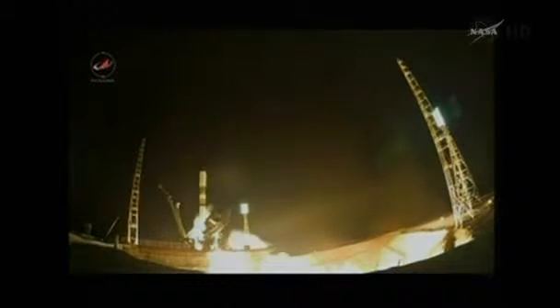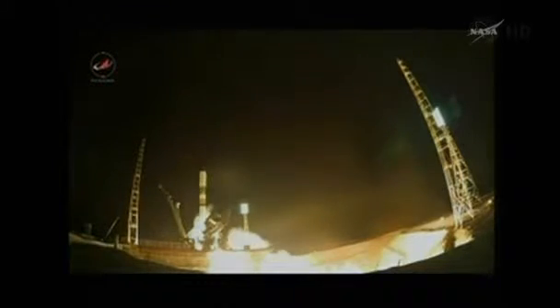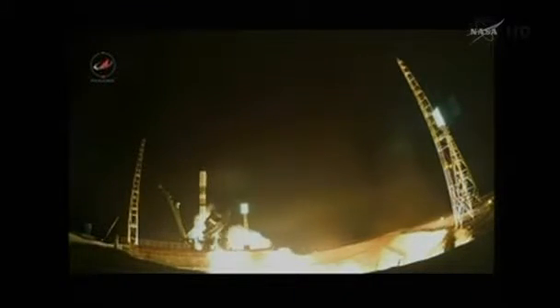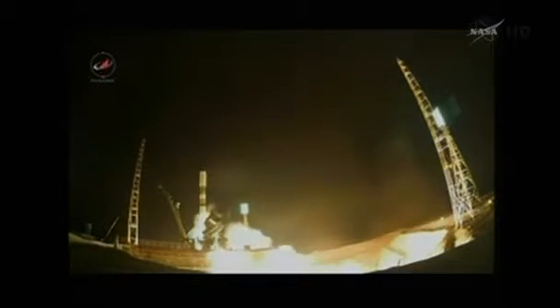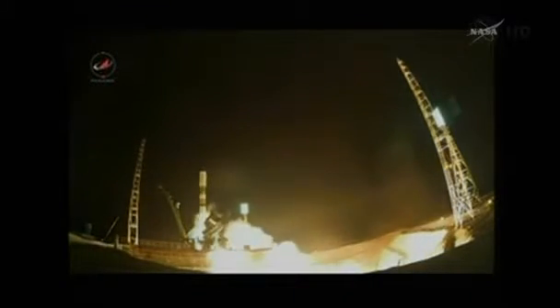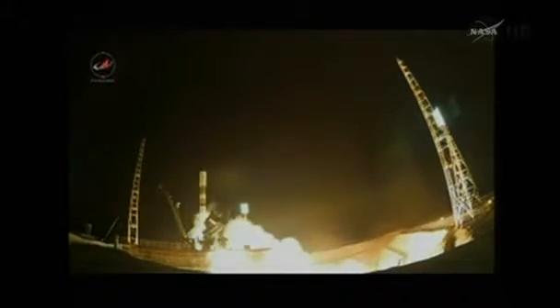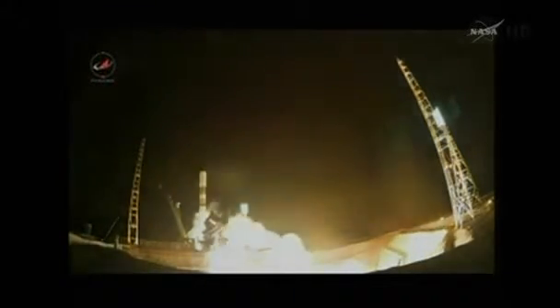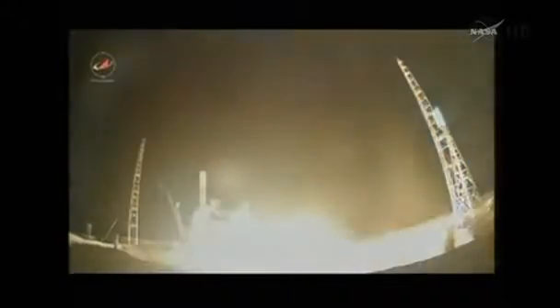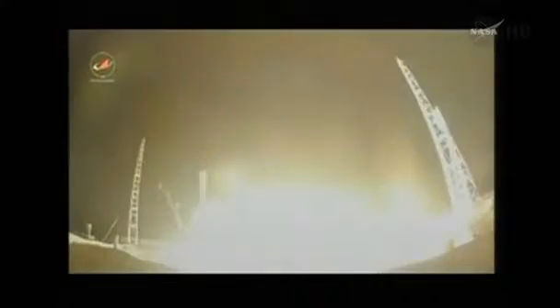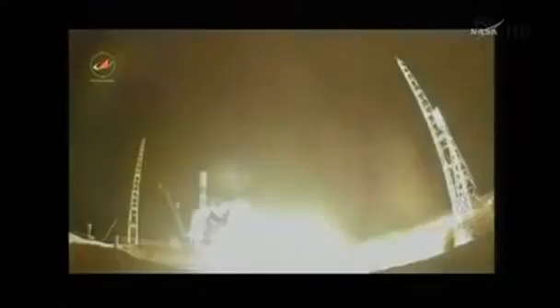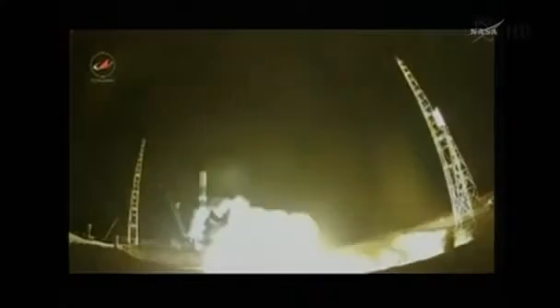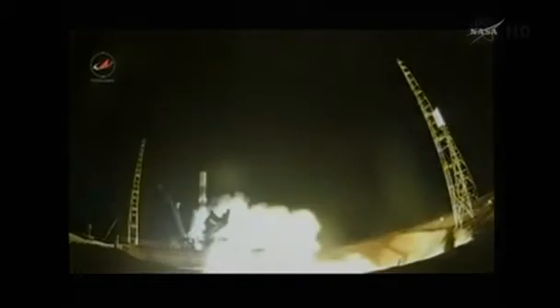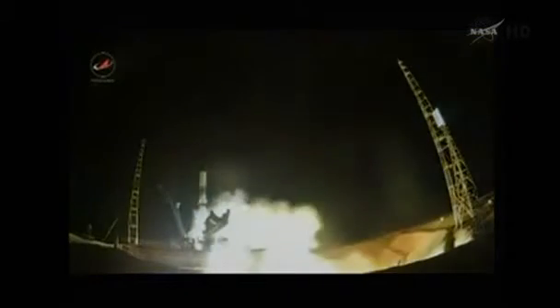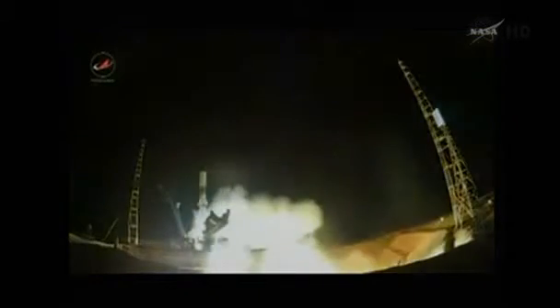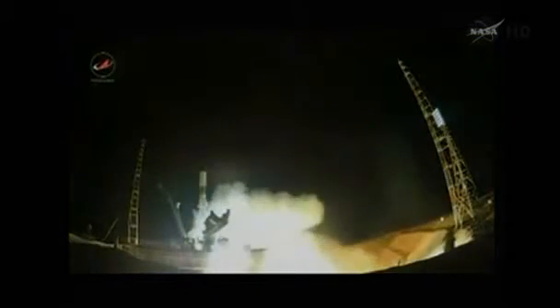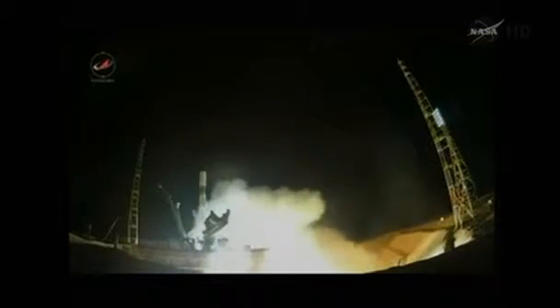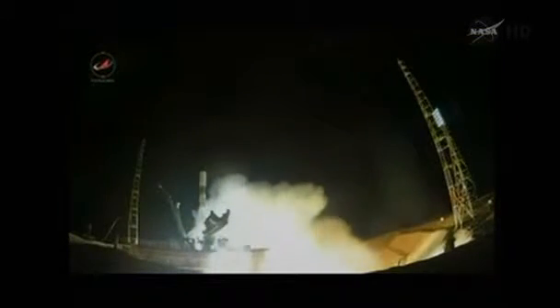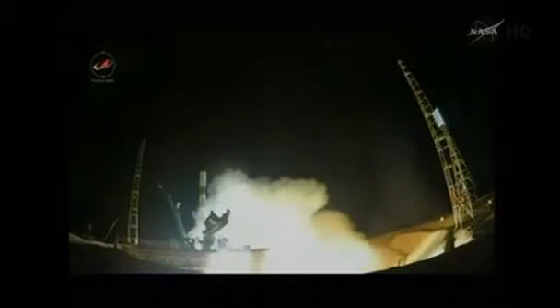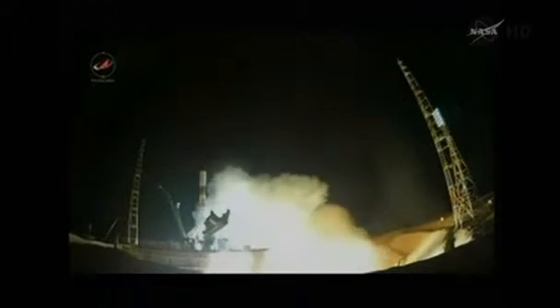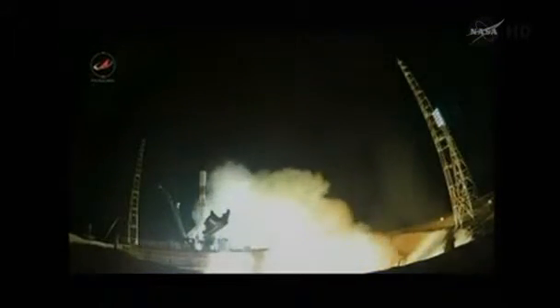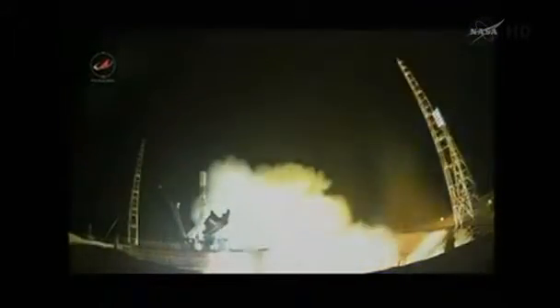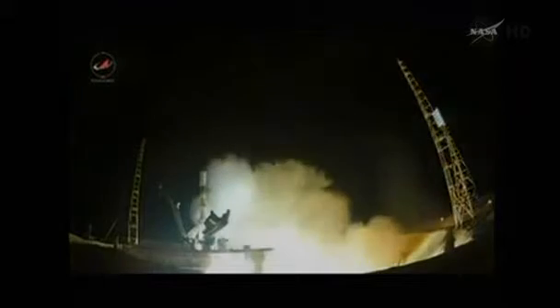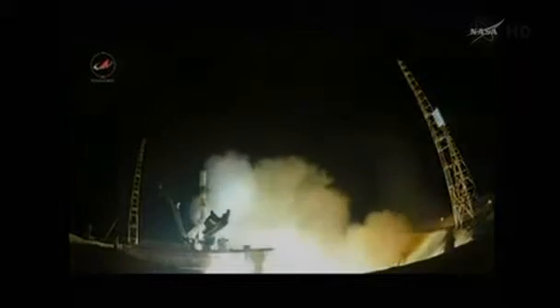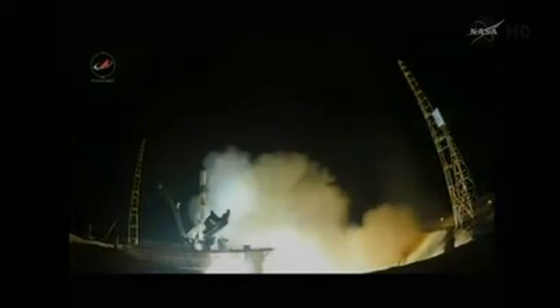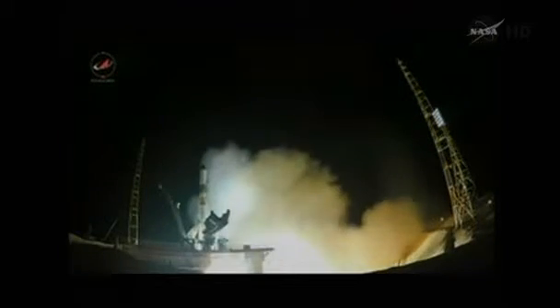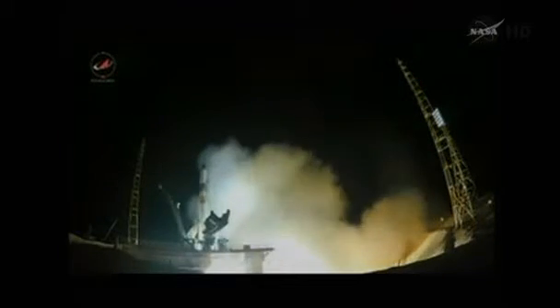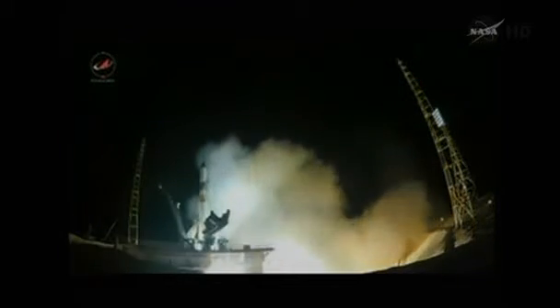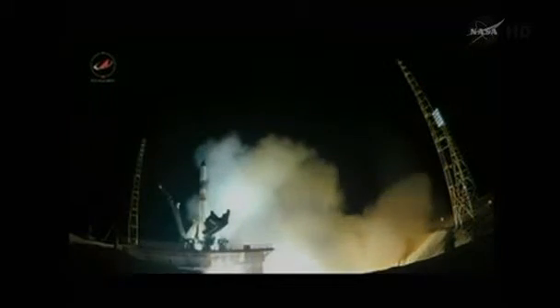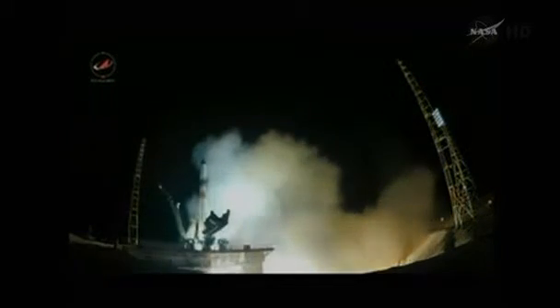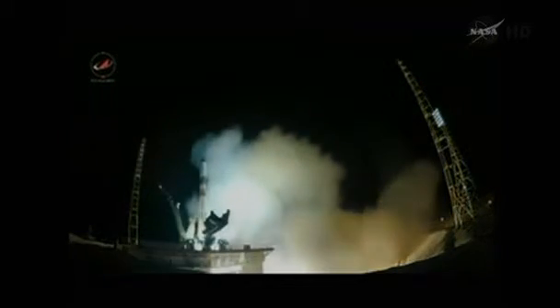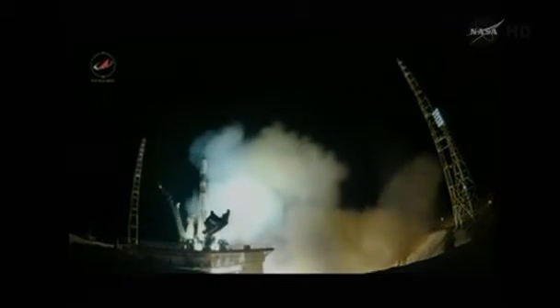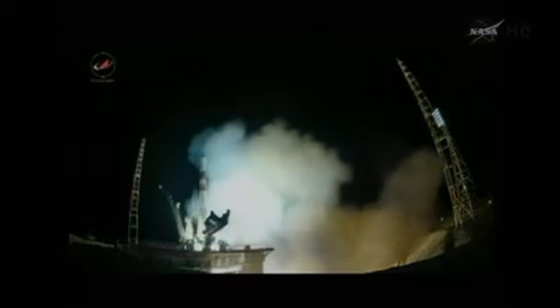Four, three, two, one. Ignition and liftoff.